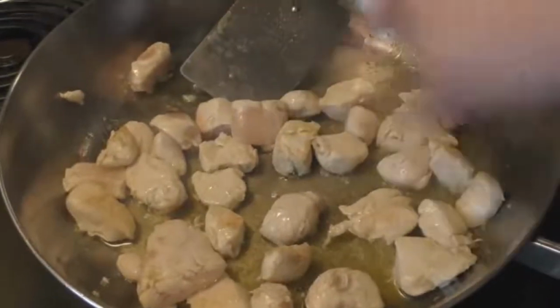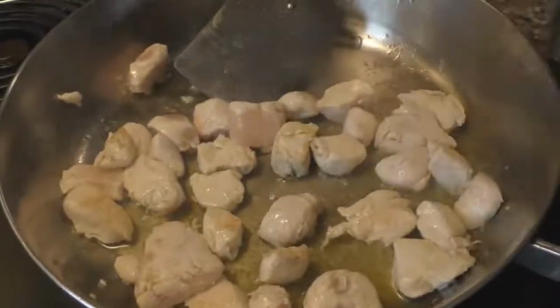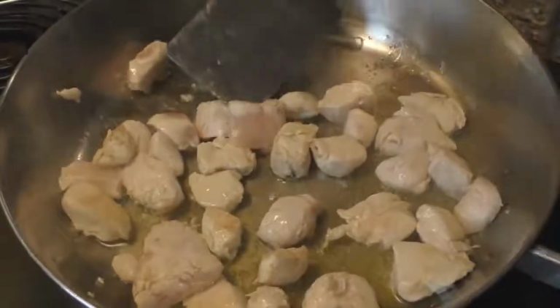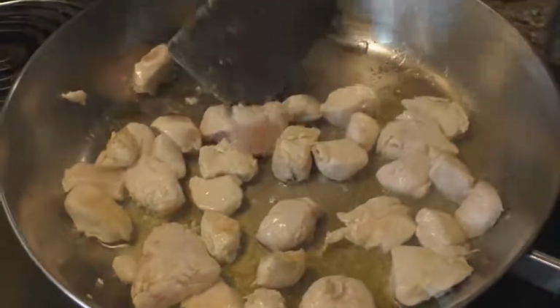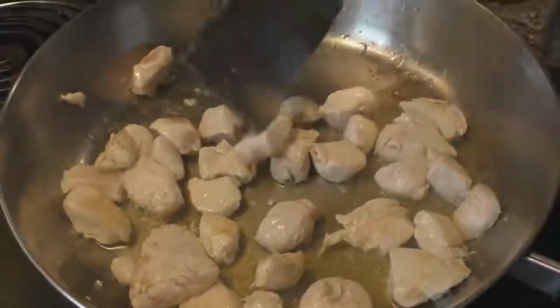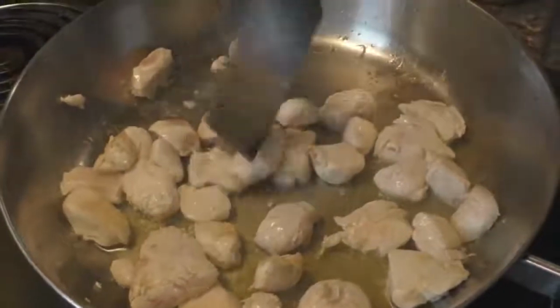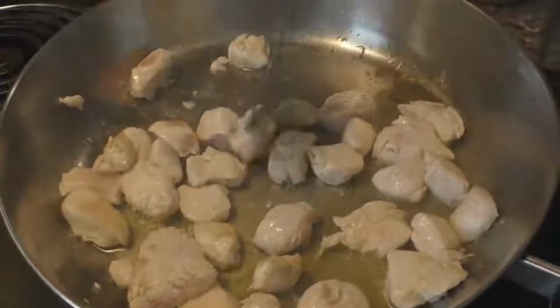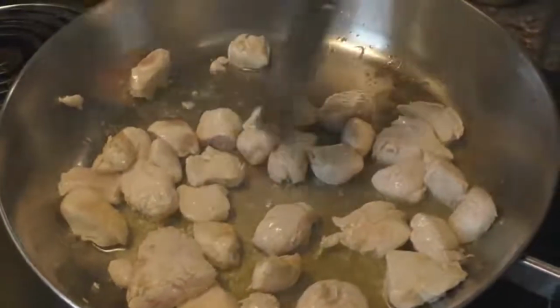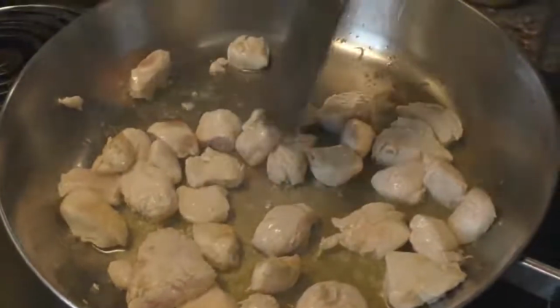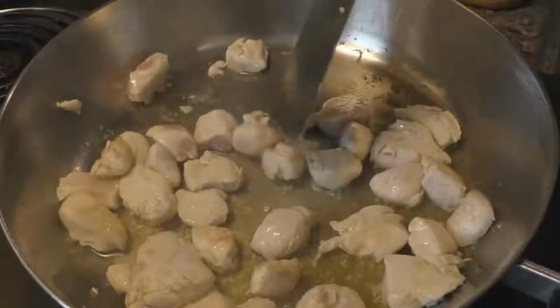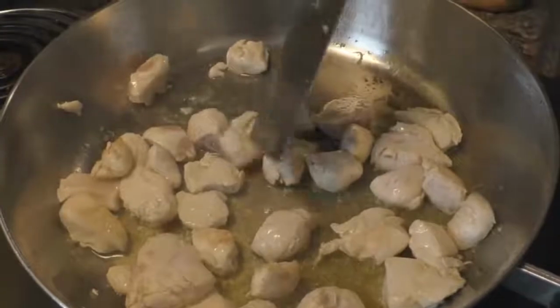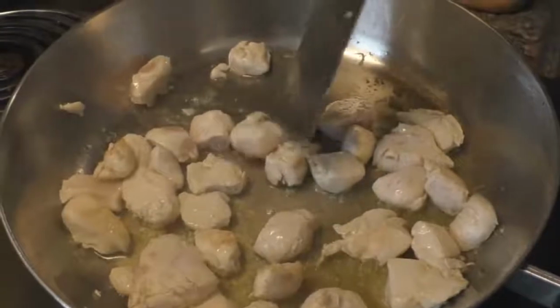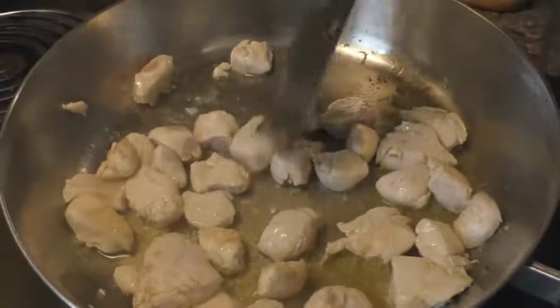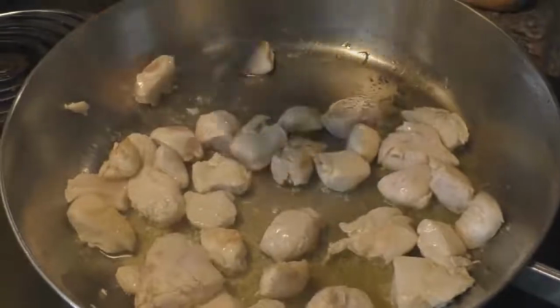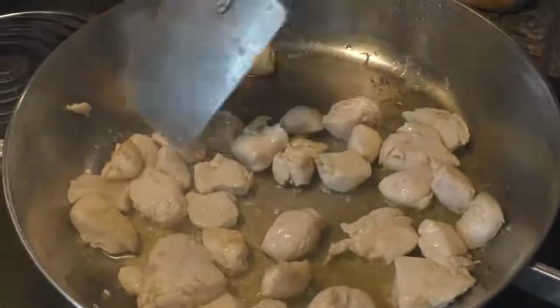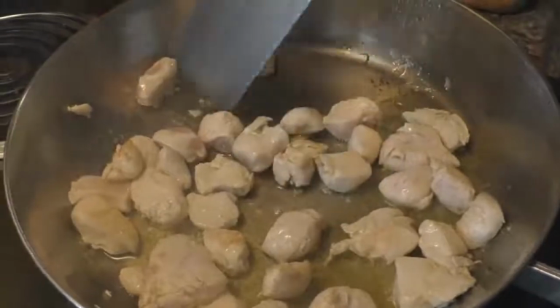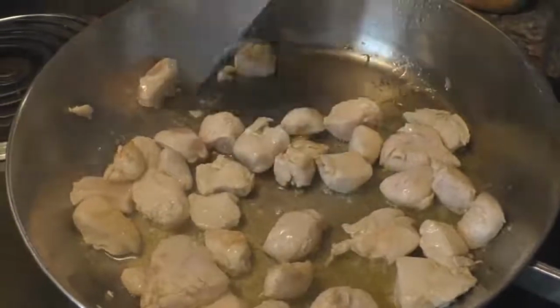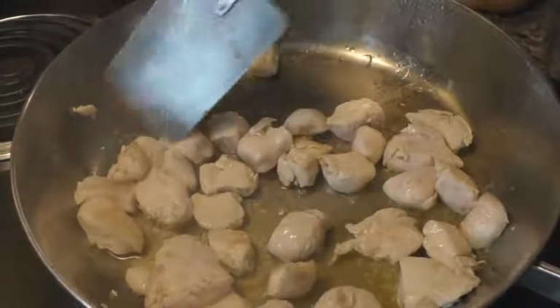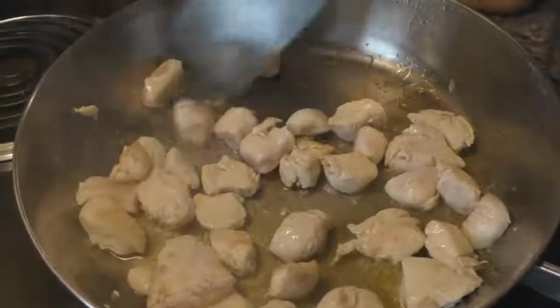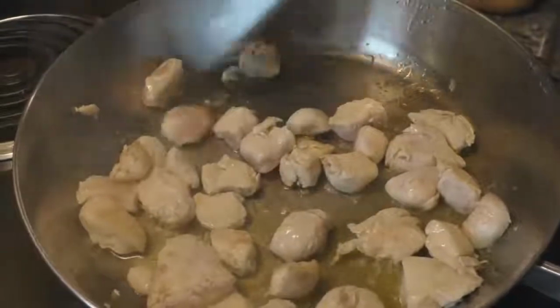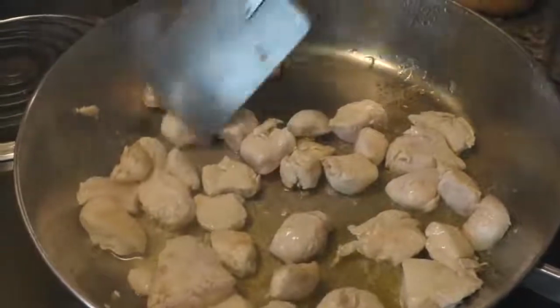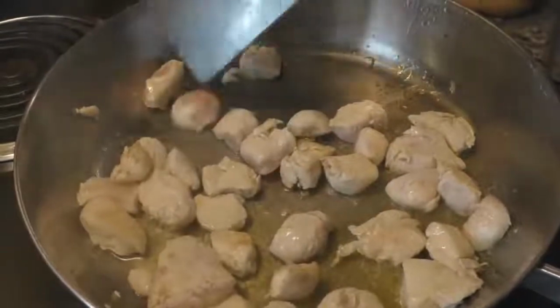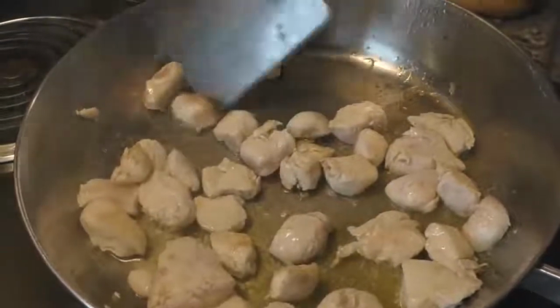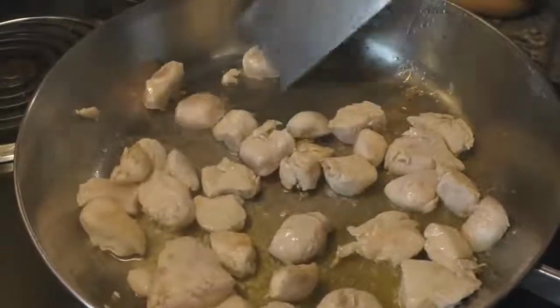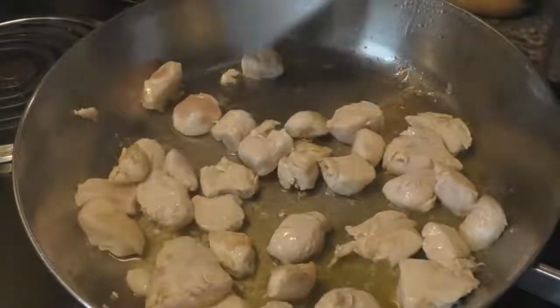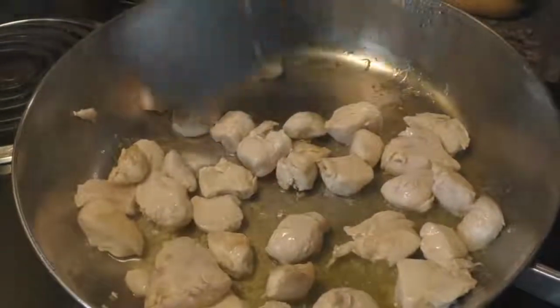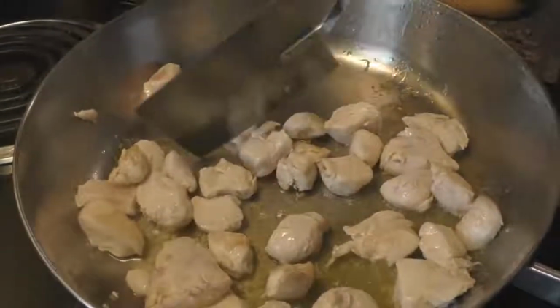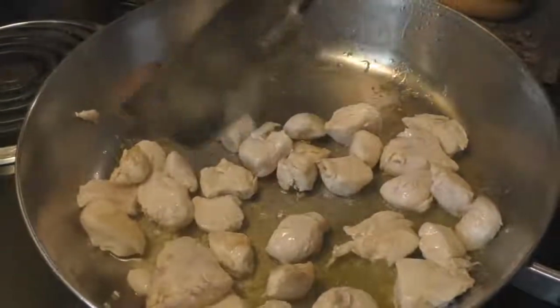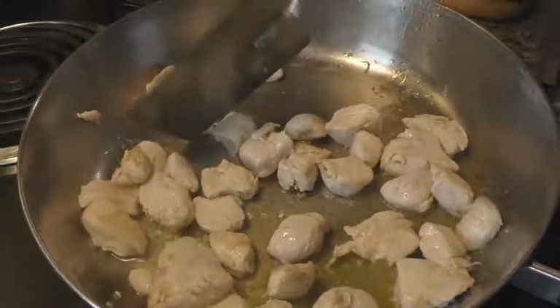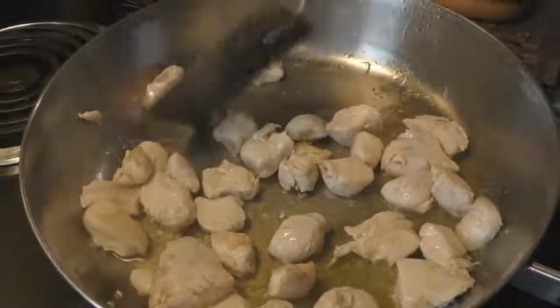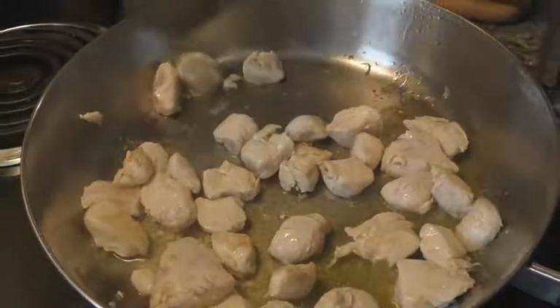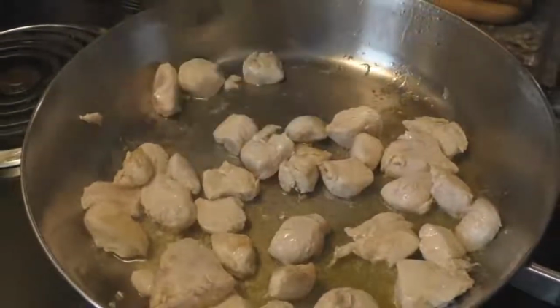Flip the chicken over so you're getting a good cook on both sides.